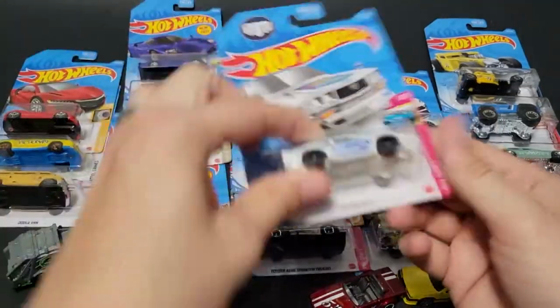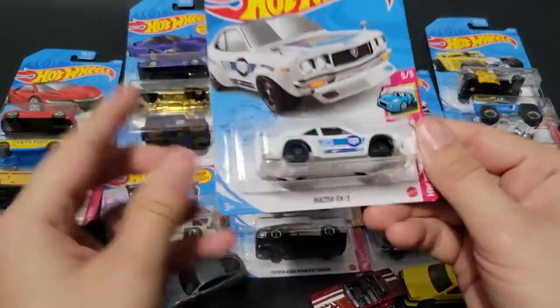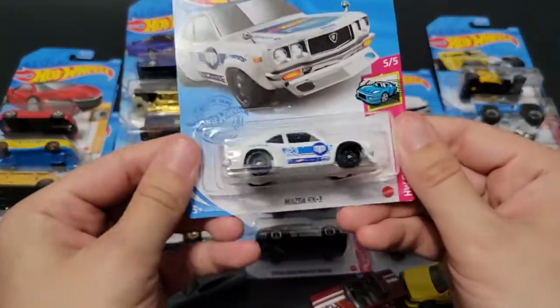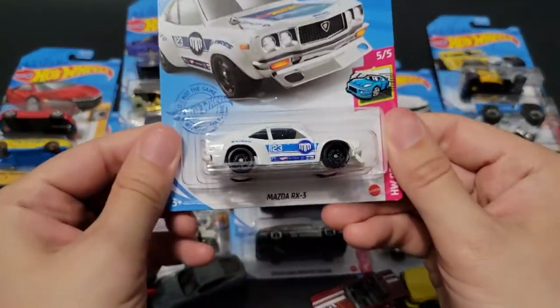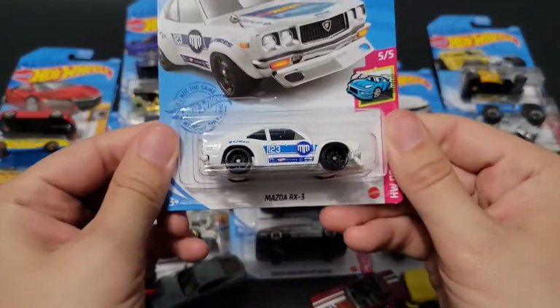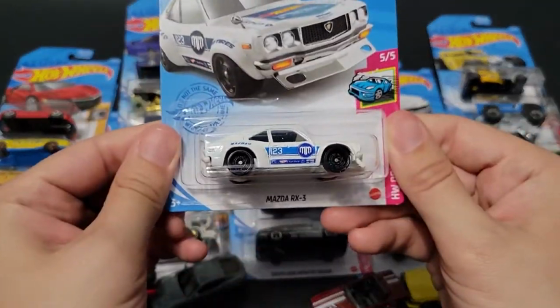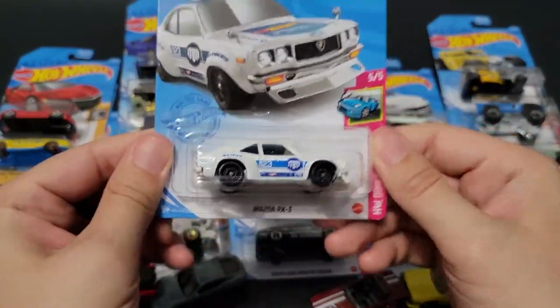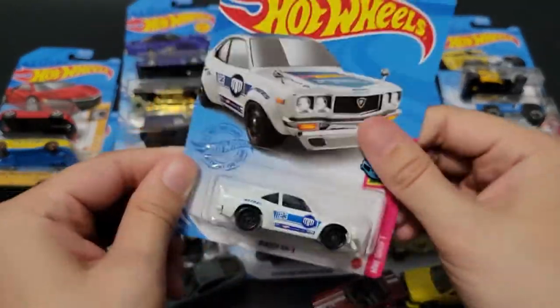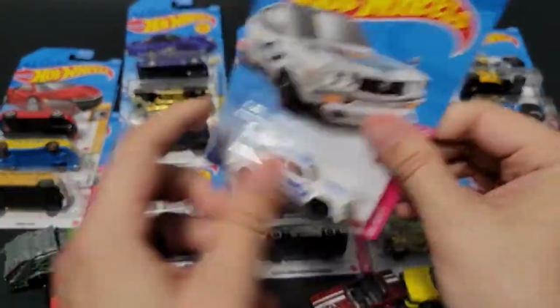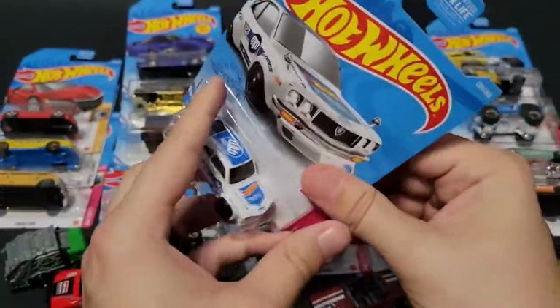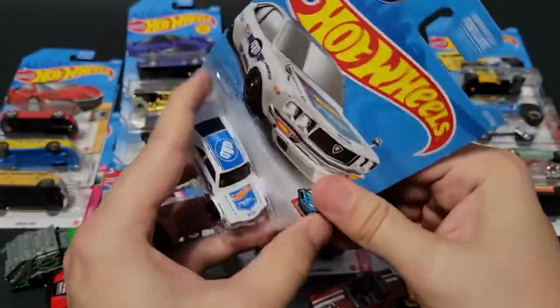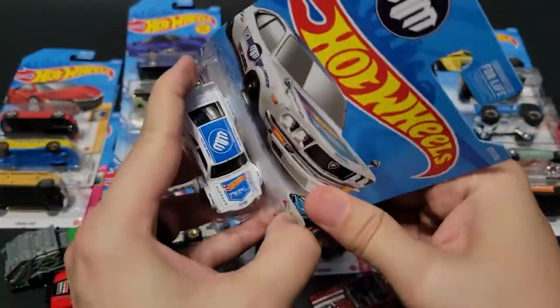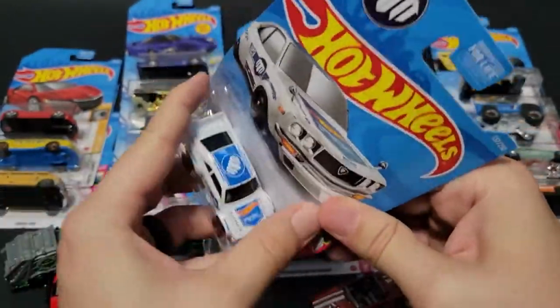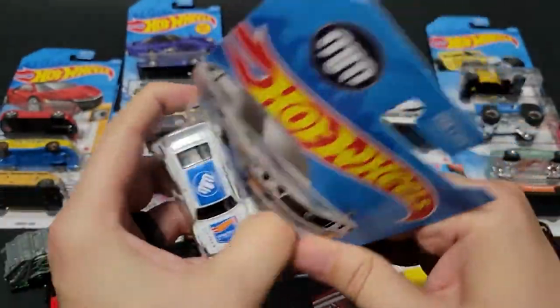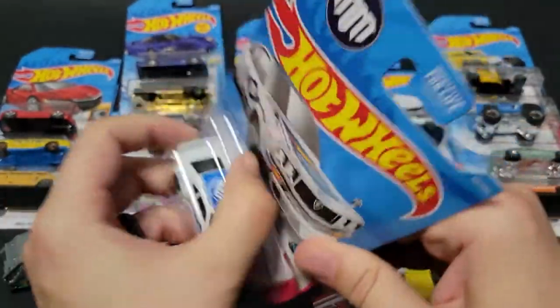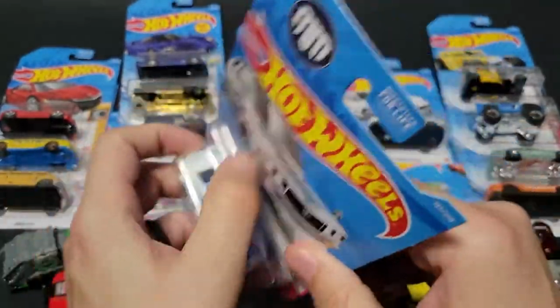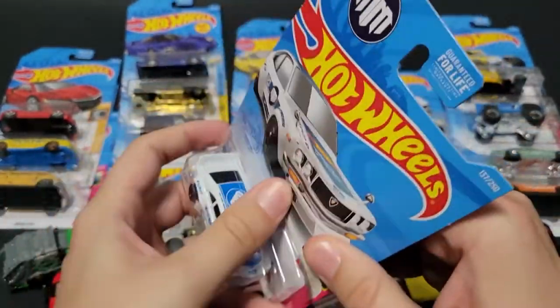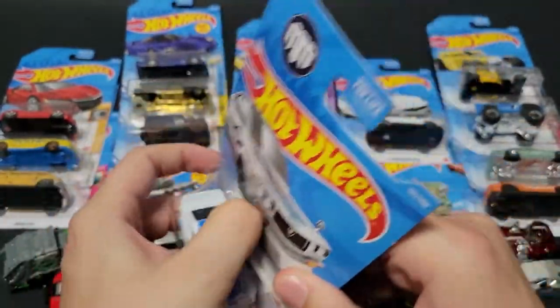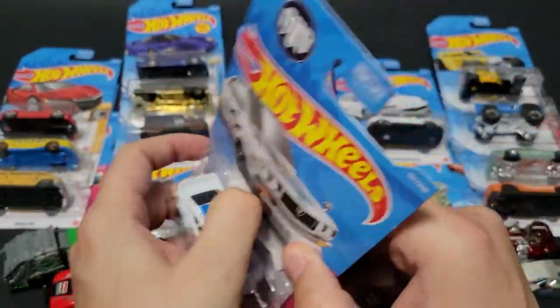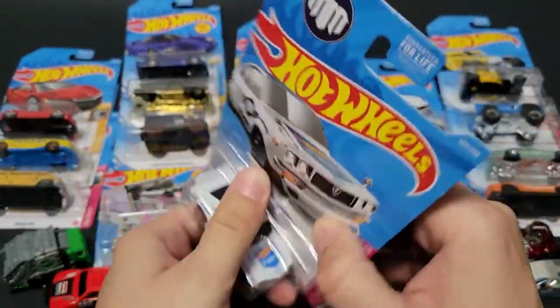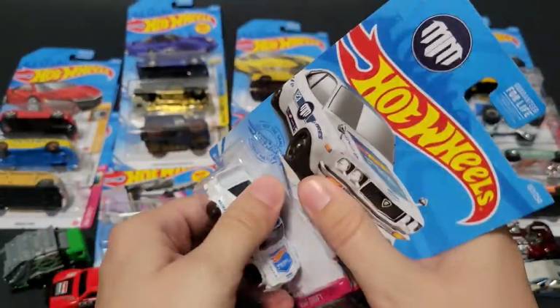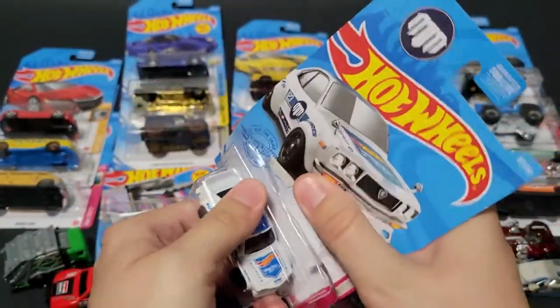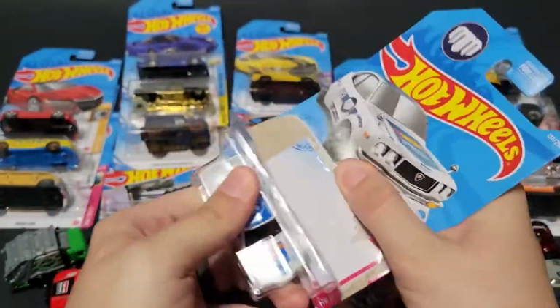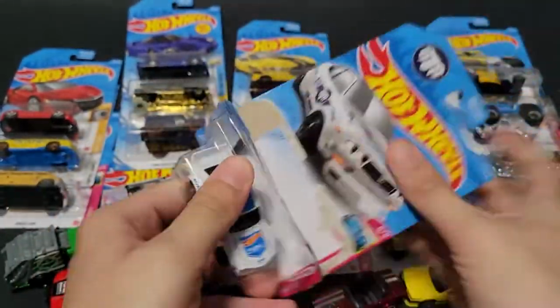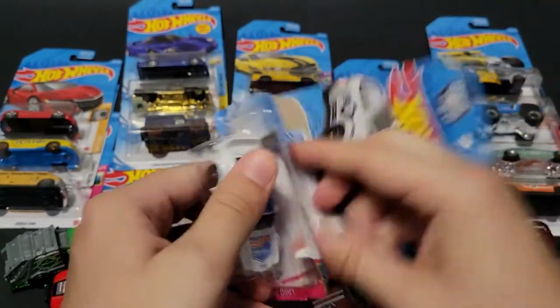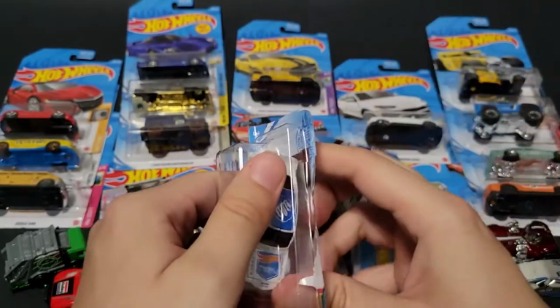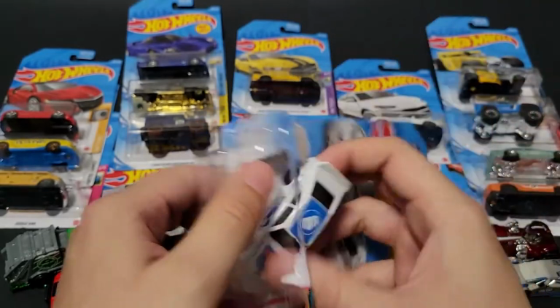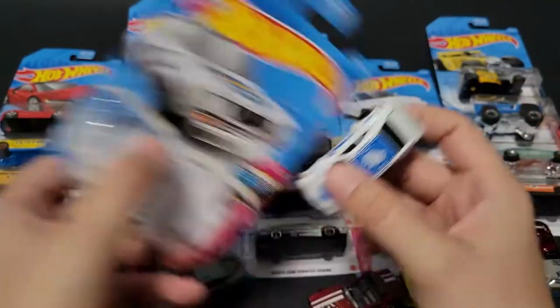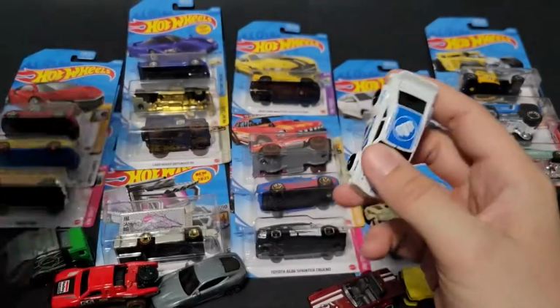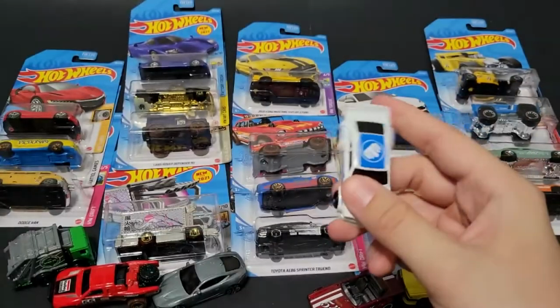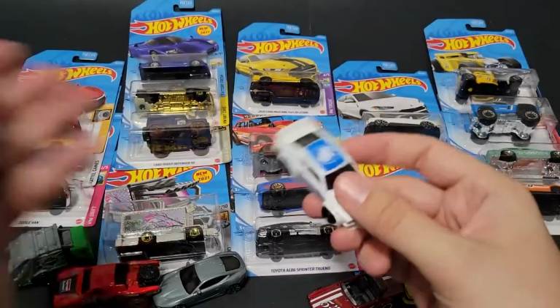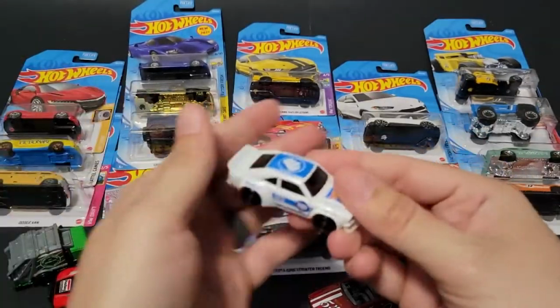And then the RX-3 — this would be a Super Treasure Hunt if you found it. I believe it was the F-Case Super Treasure Hunt, but I could be wrong.